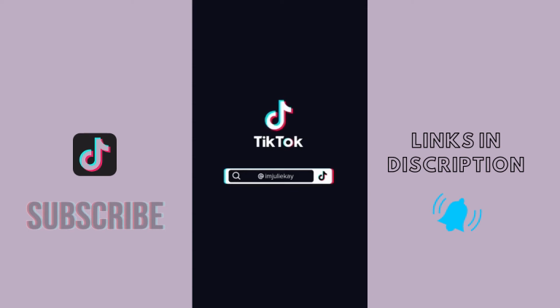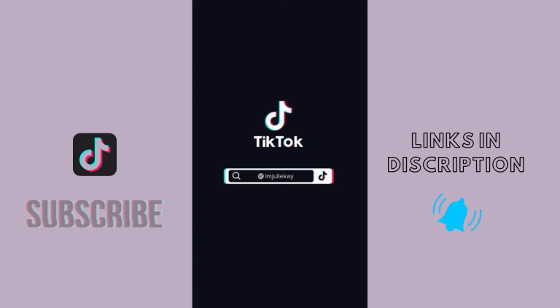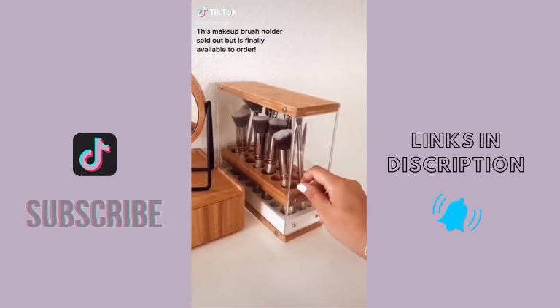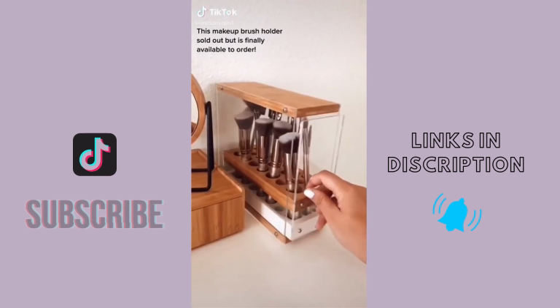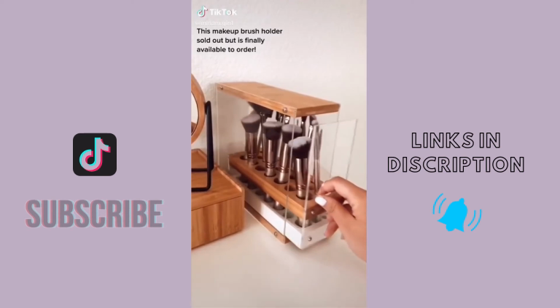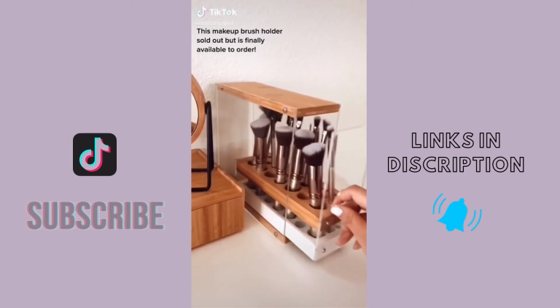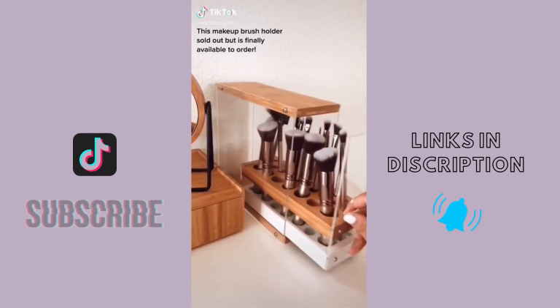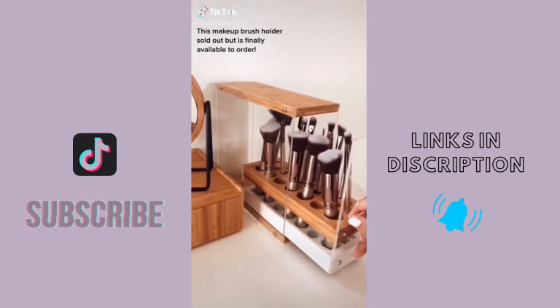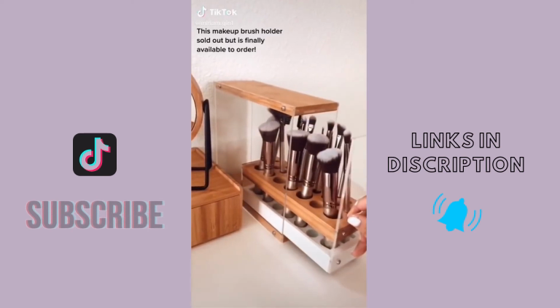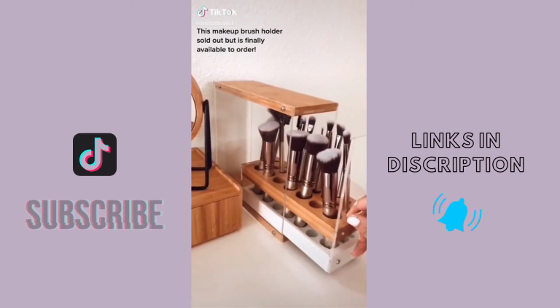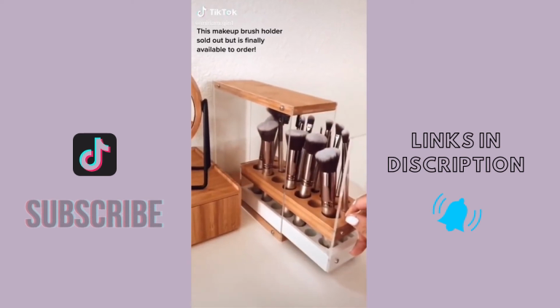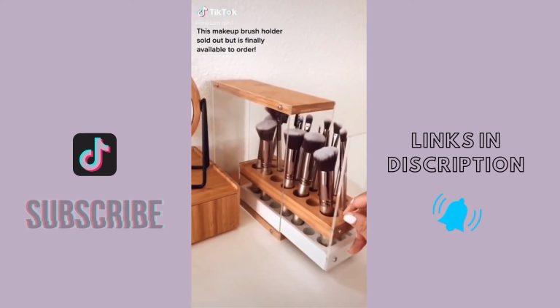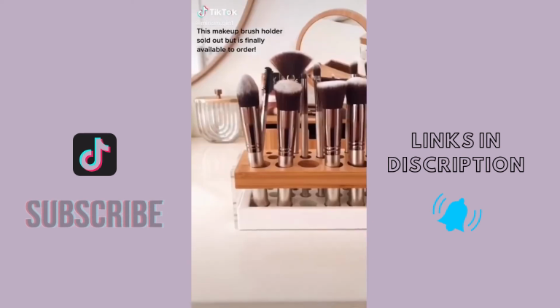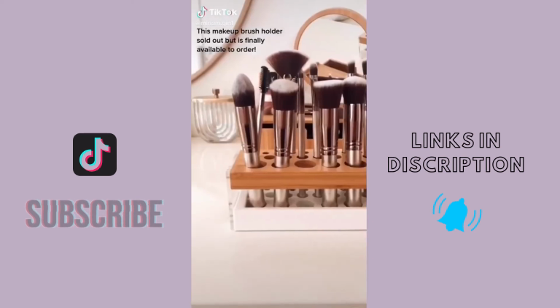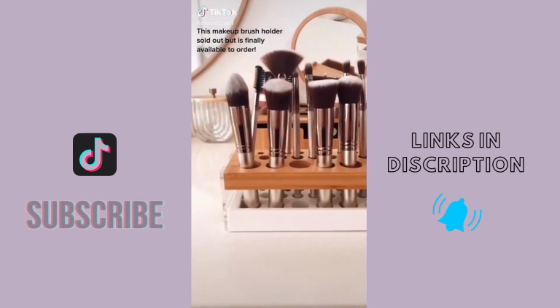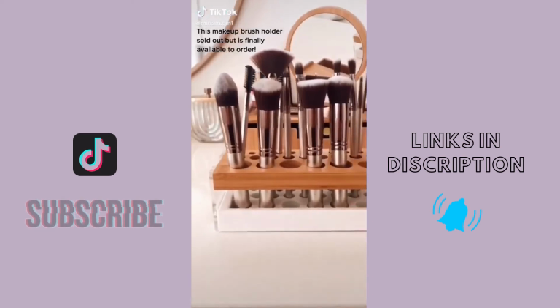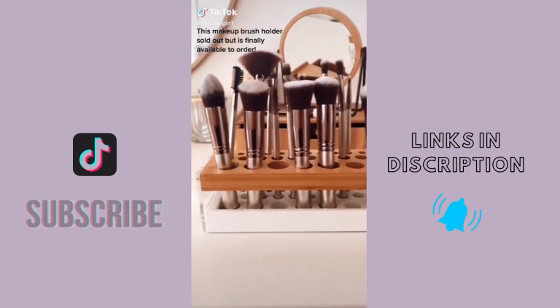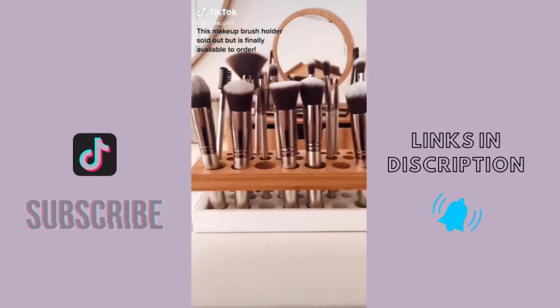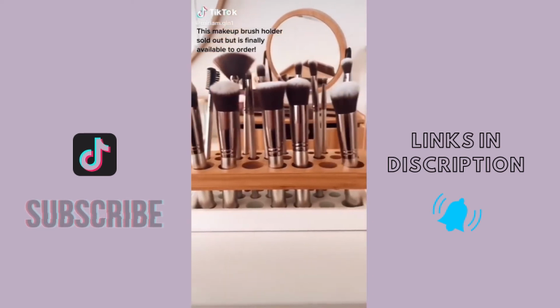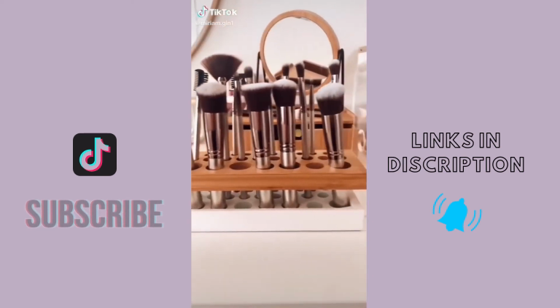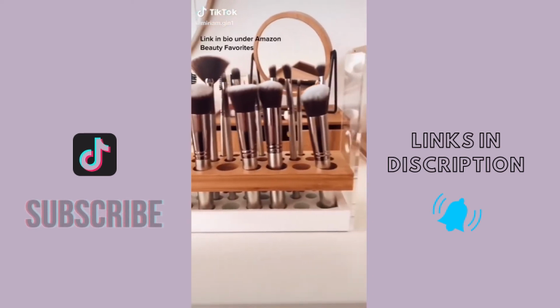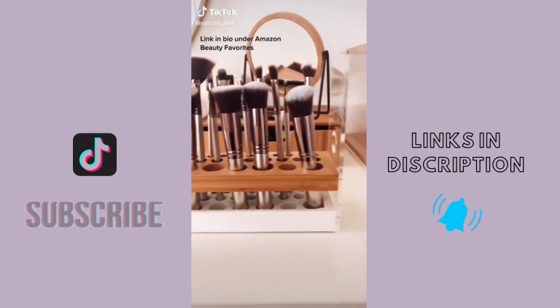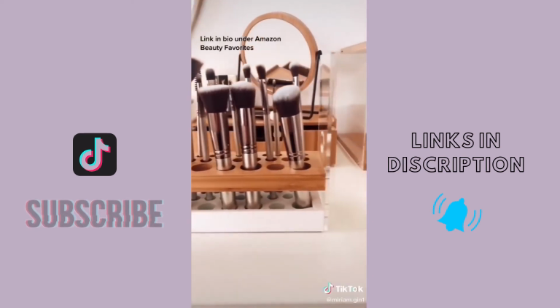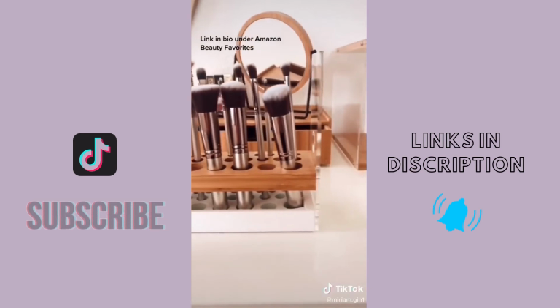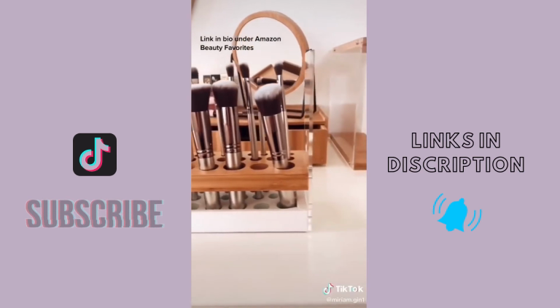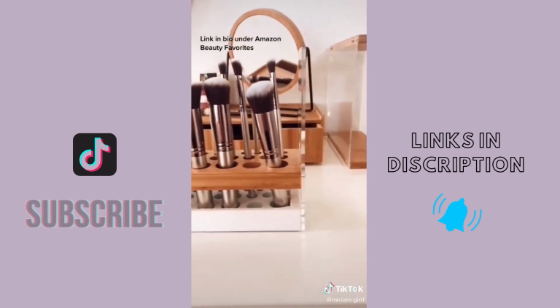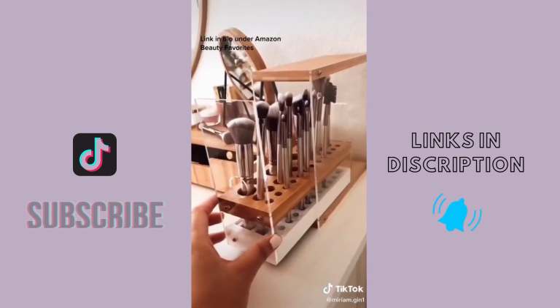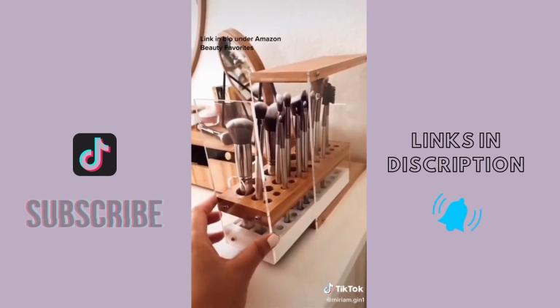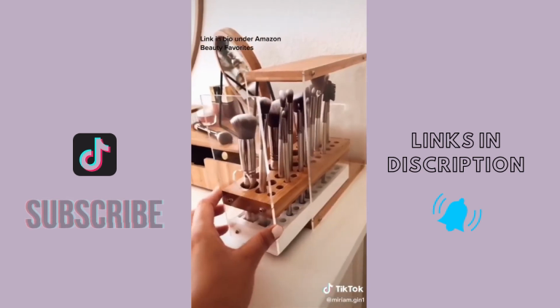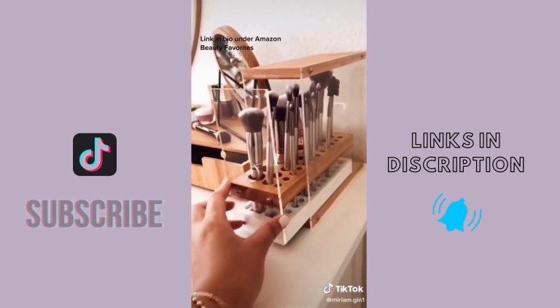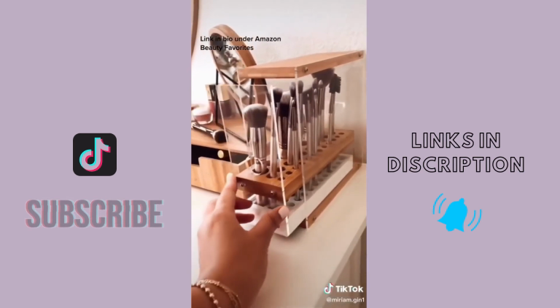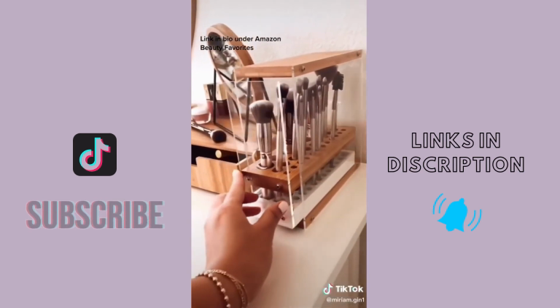This makeup brush holder sold out but is finally available to order. Link in bio under Amazon Beauty Favorites.